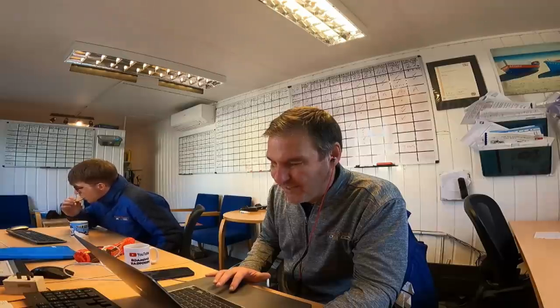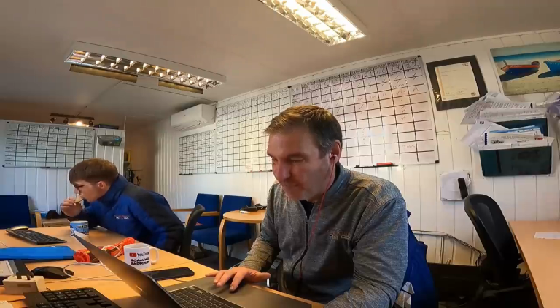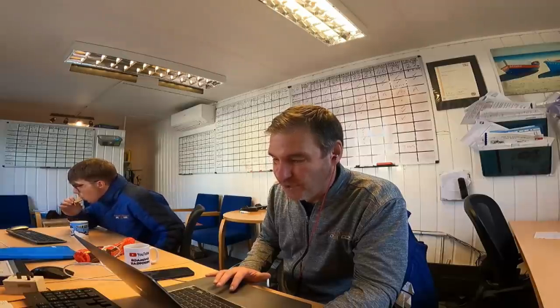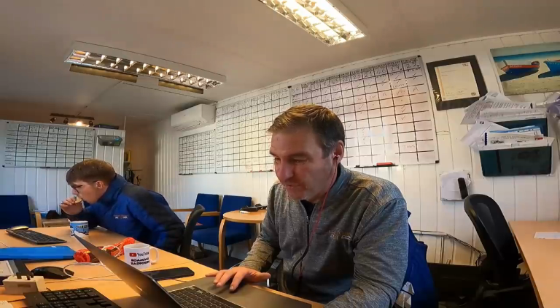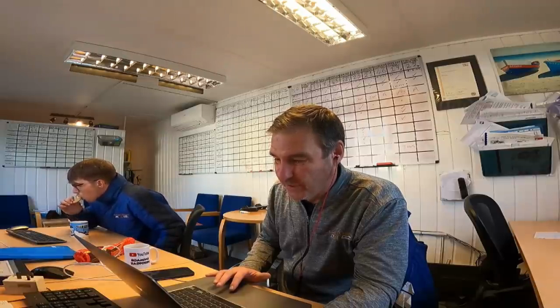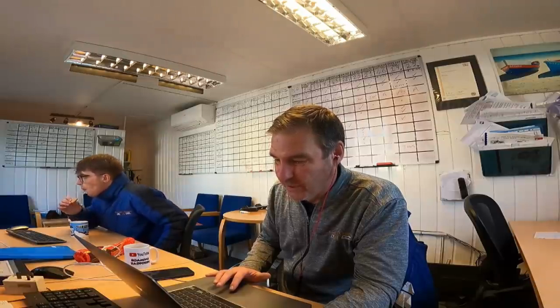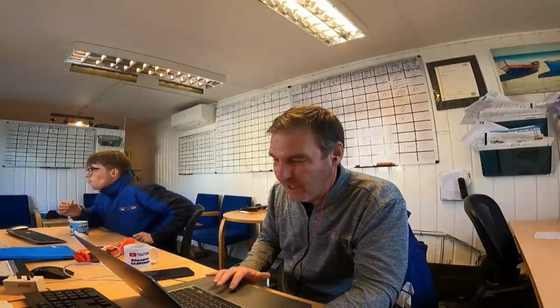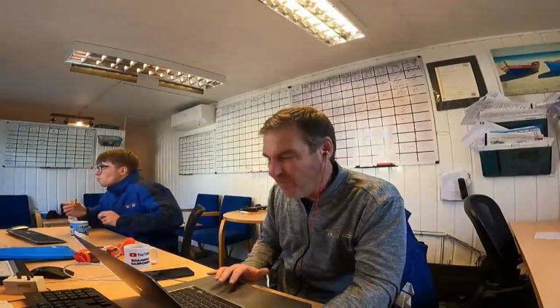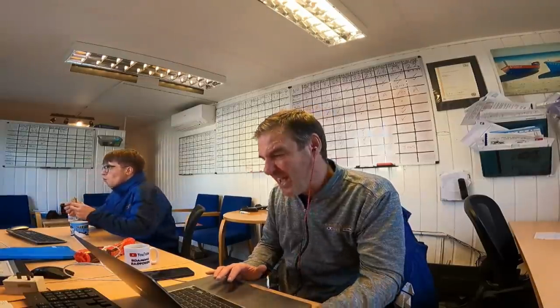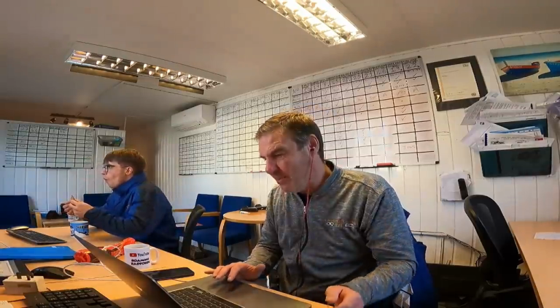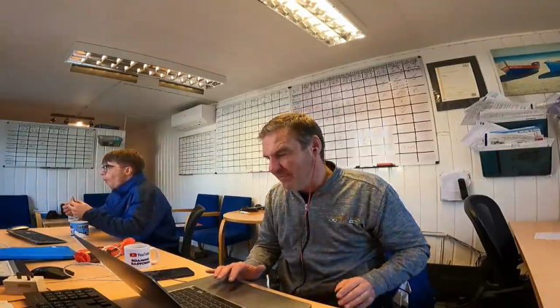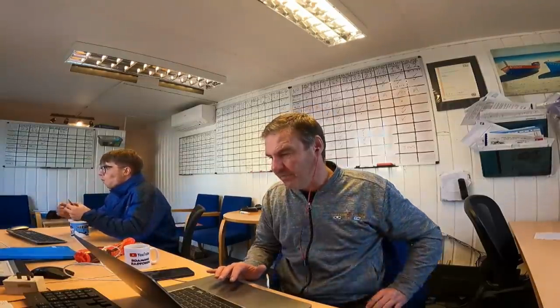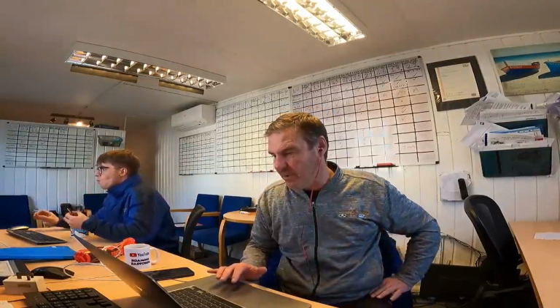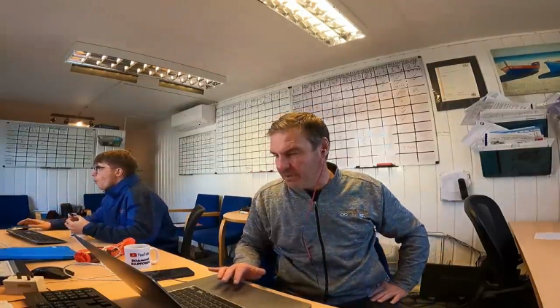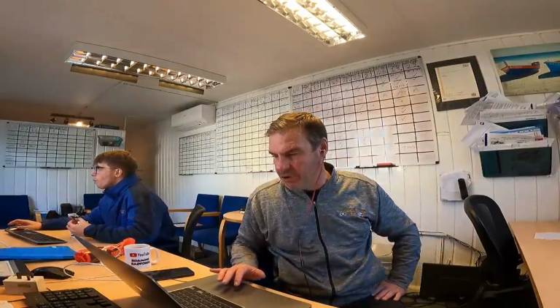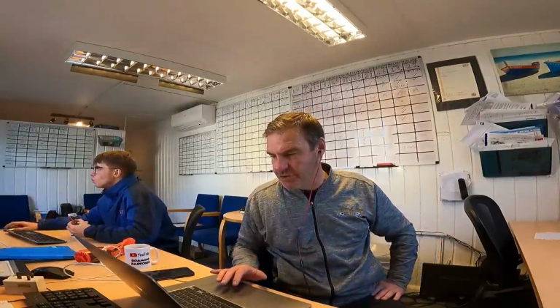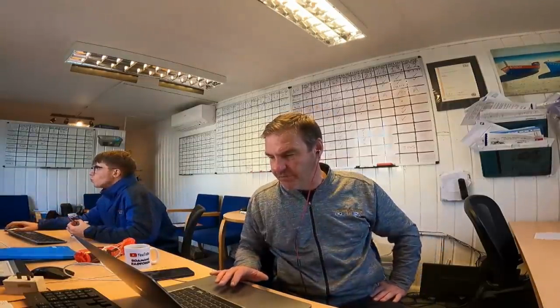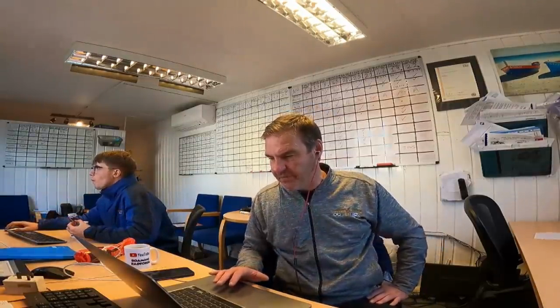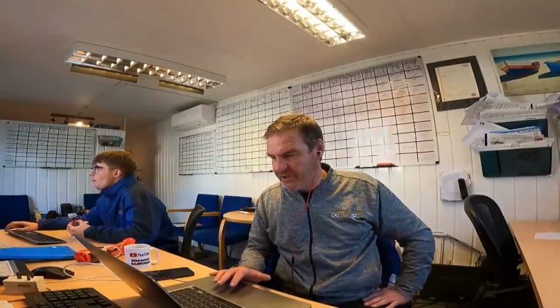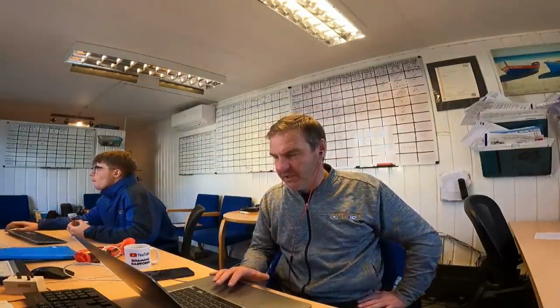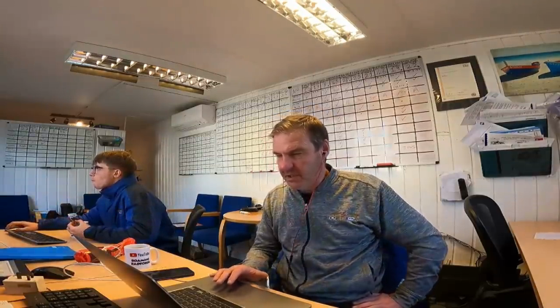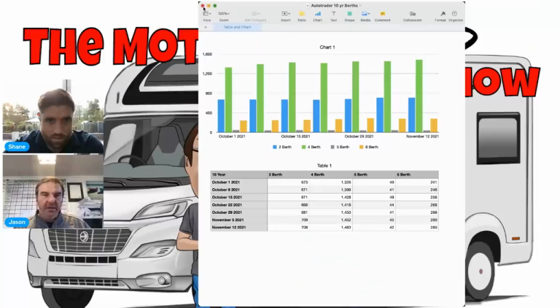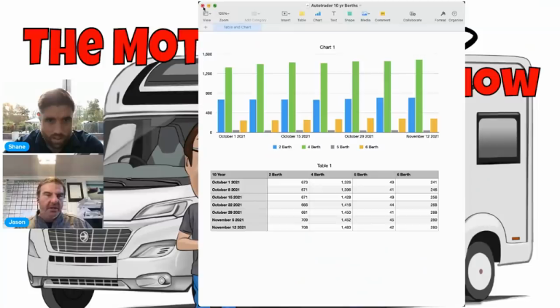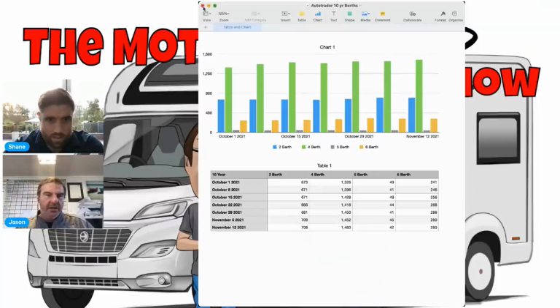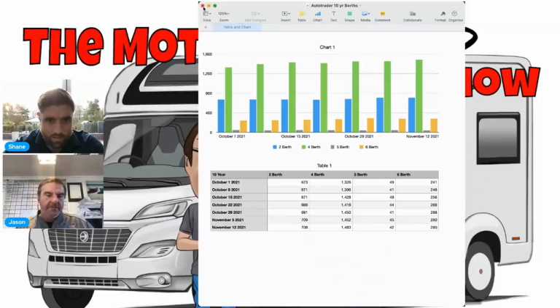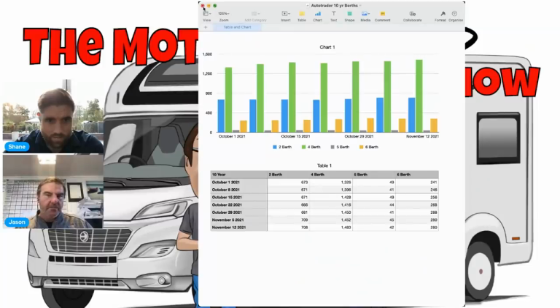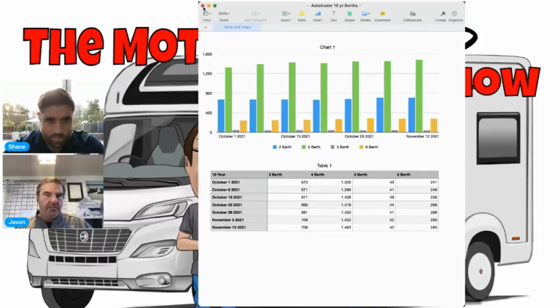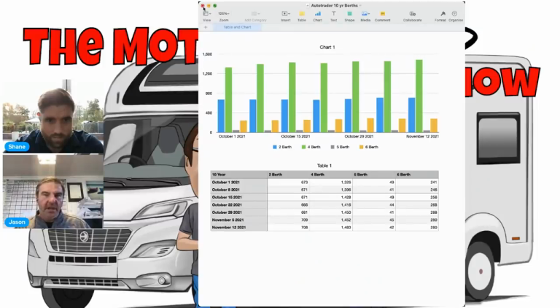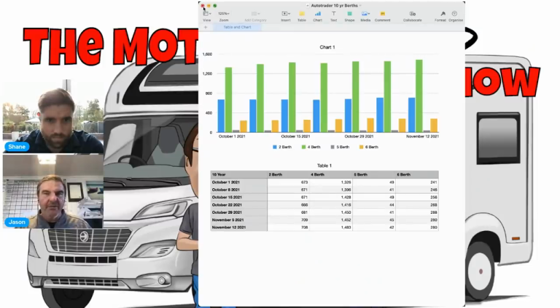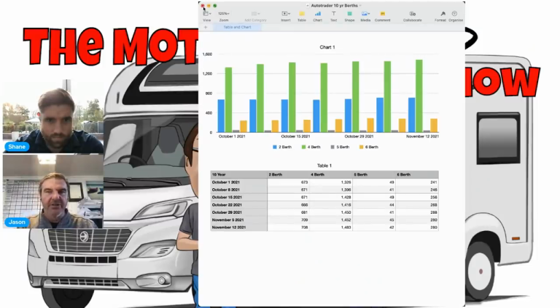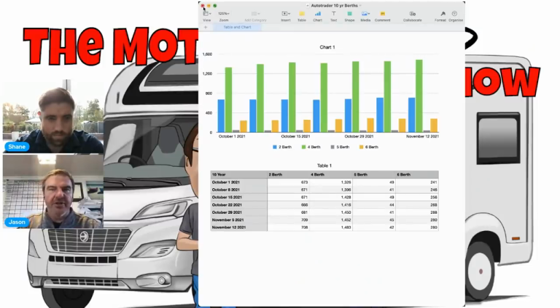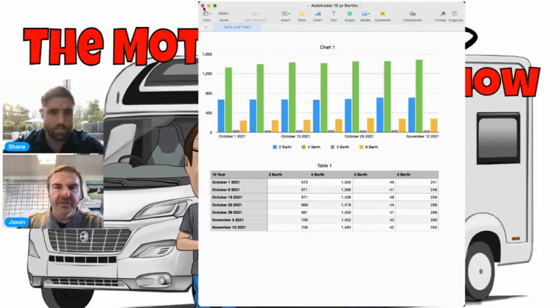The only one that's gone up a little bit over this period is four berths — not much though, probably around £100-£150.